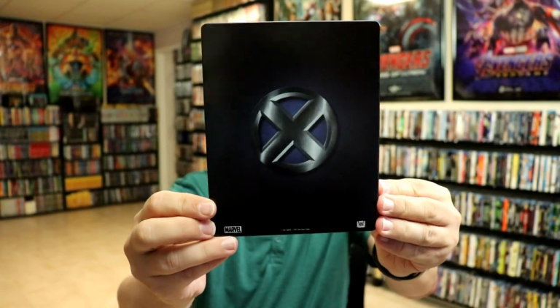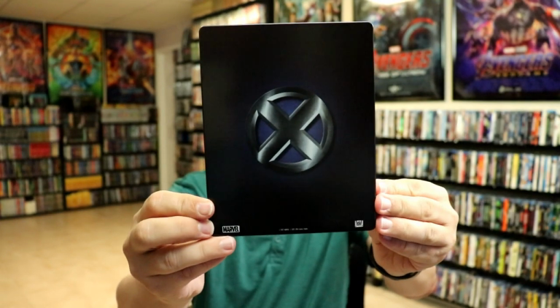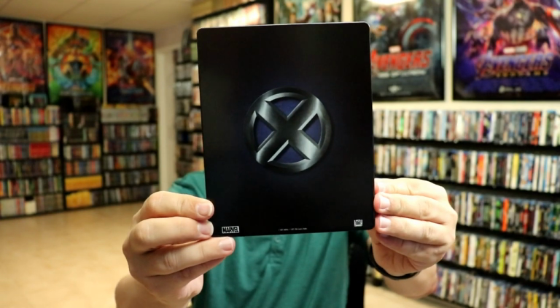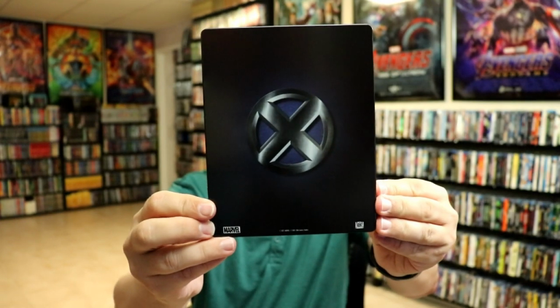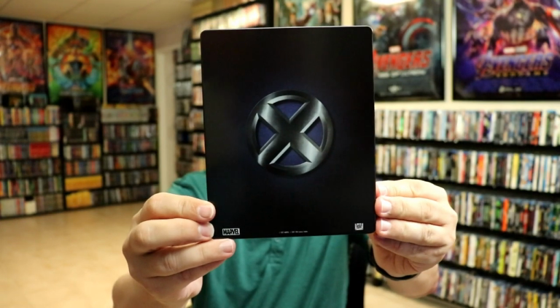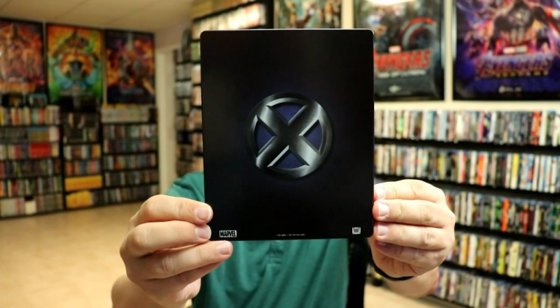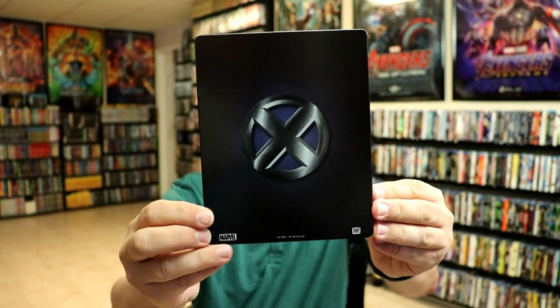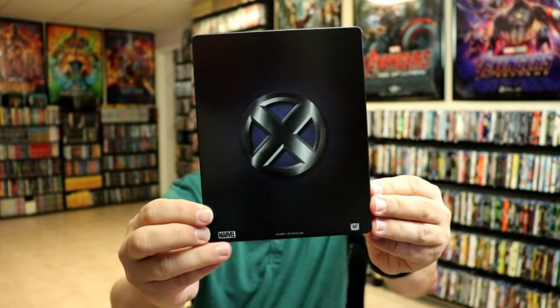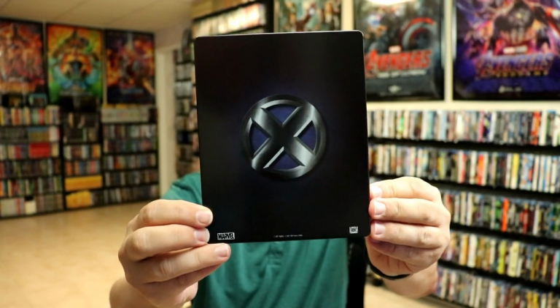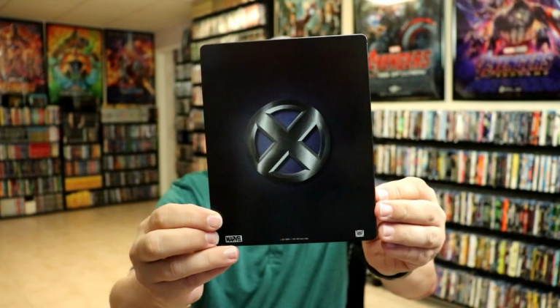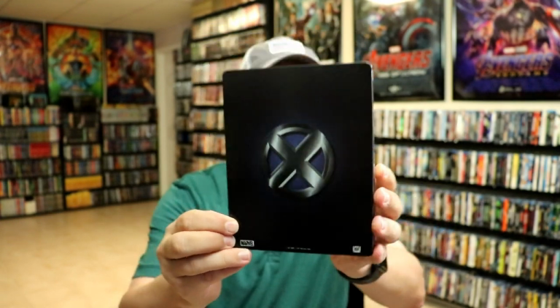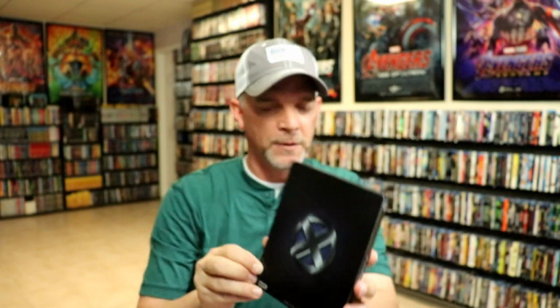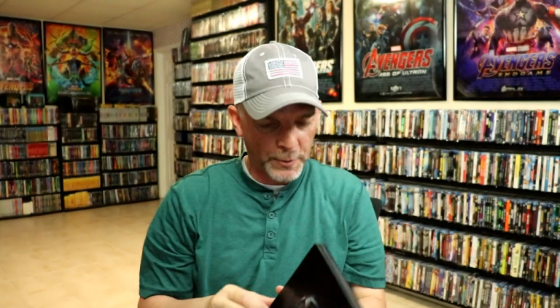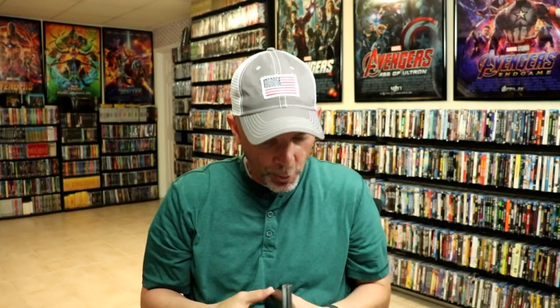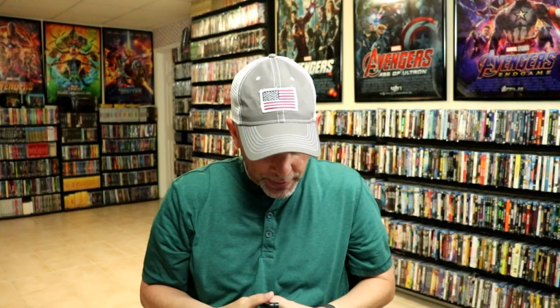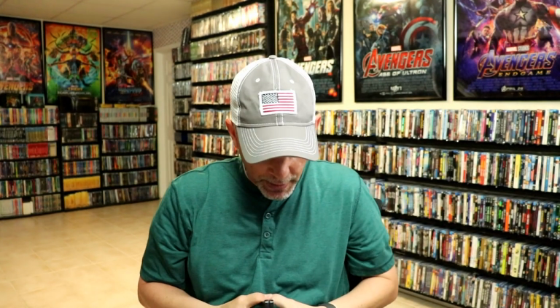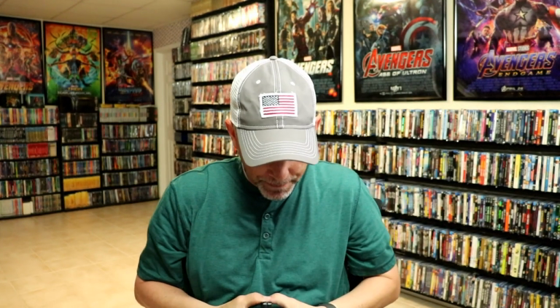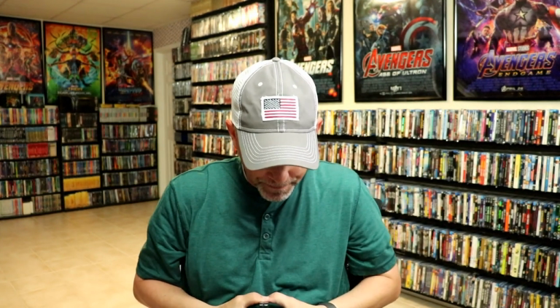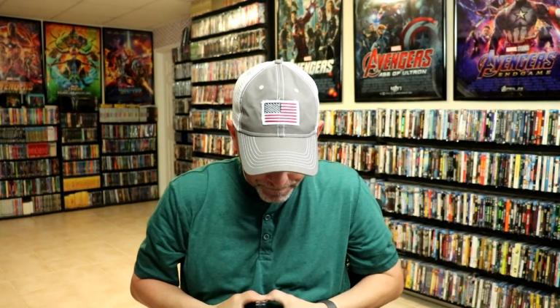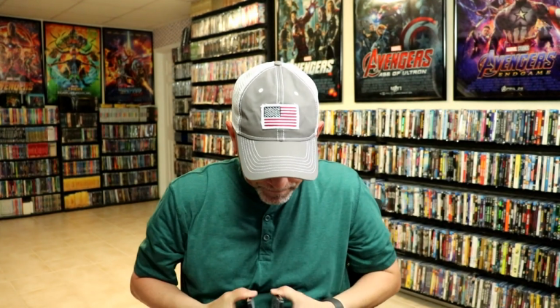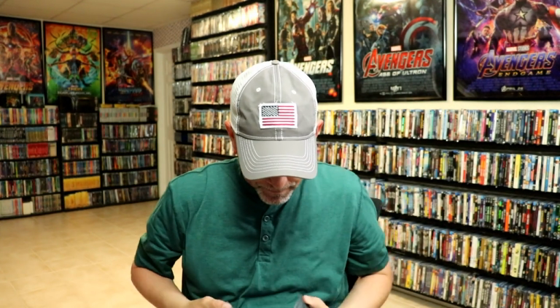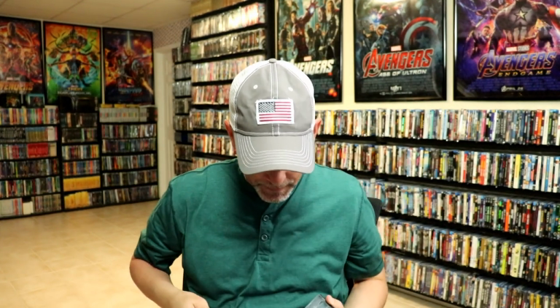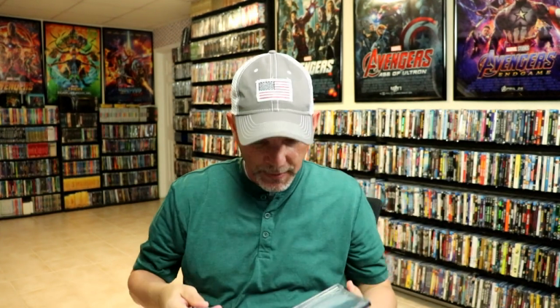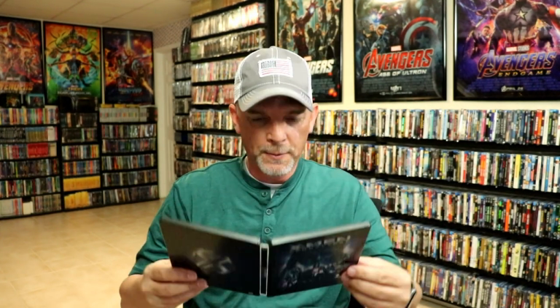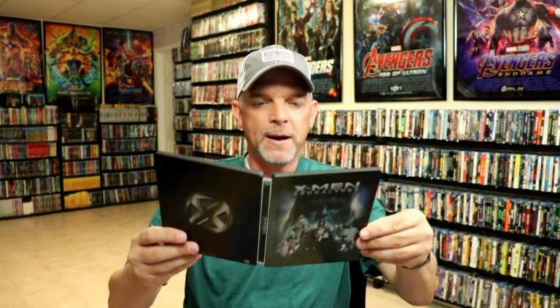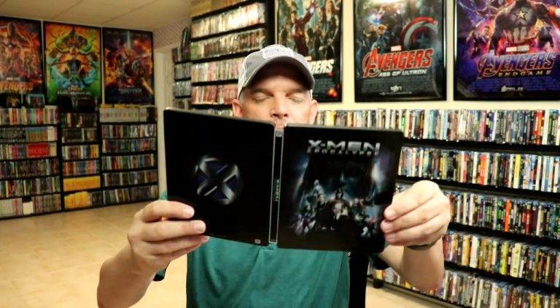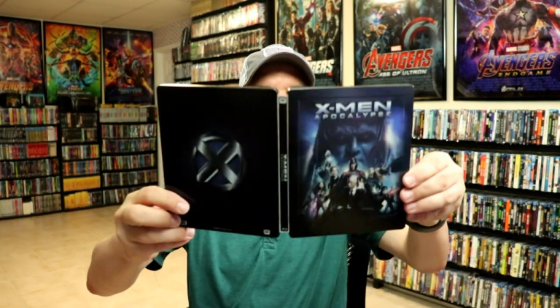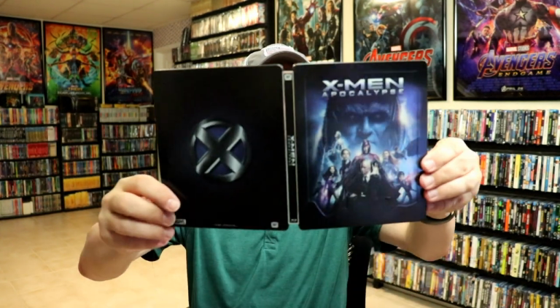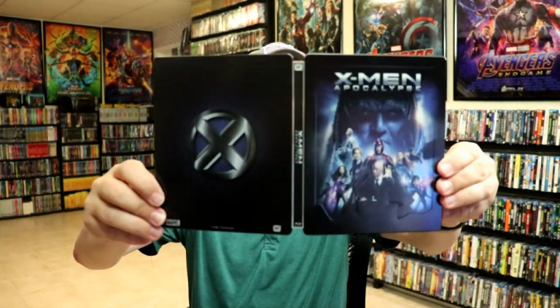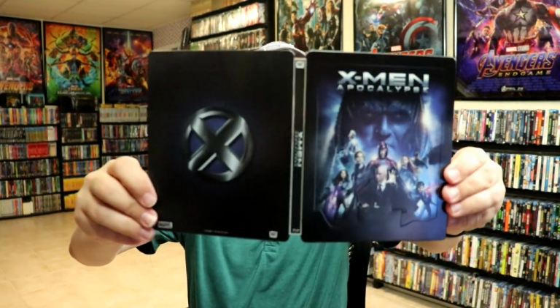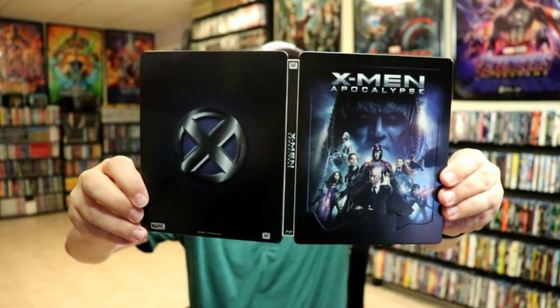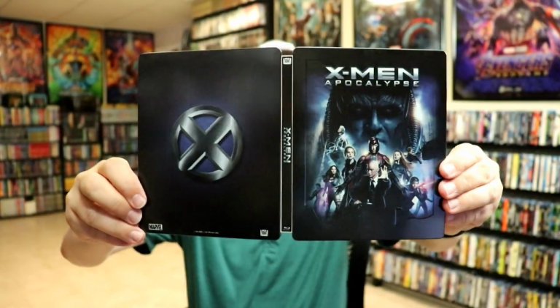Really nice looking embossment. And then here's the back. Nice, plain and simple. Then we open it up and we have the front and the back together.